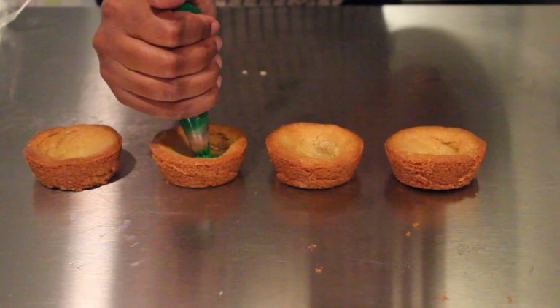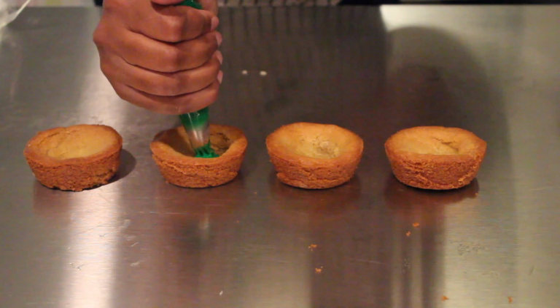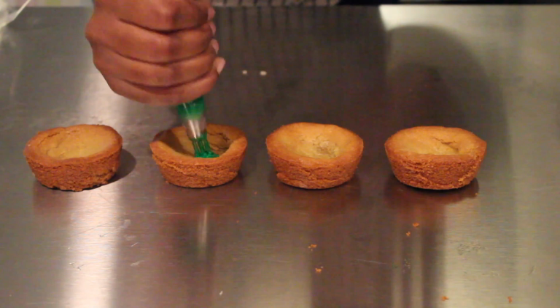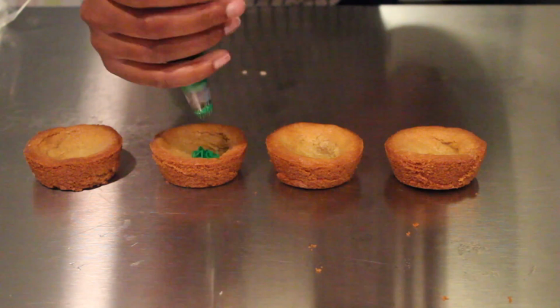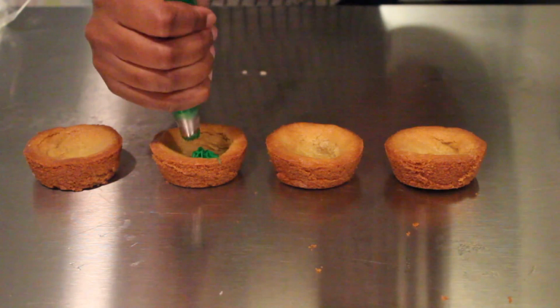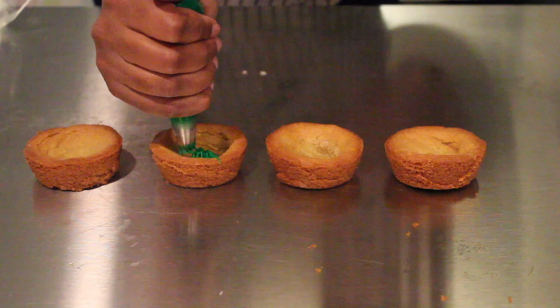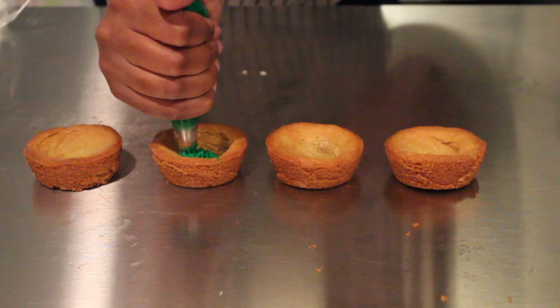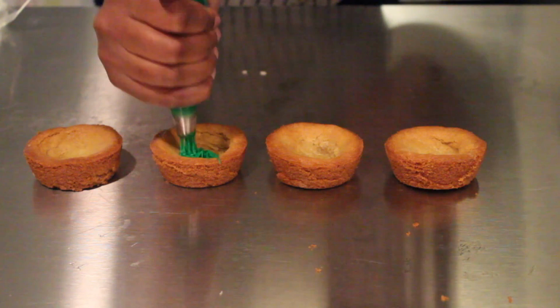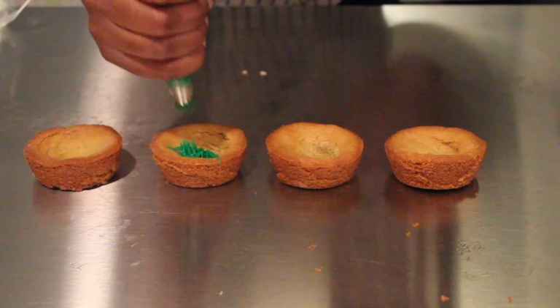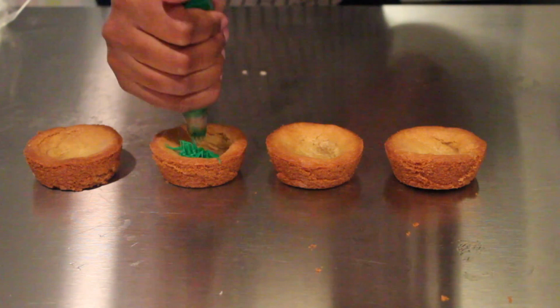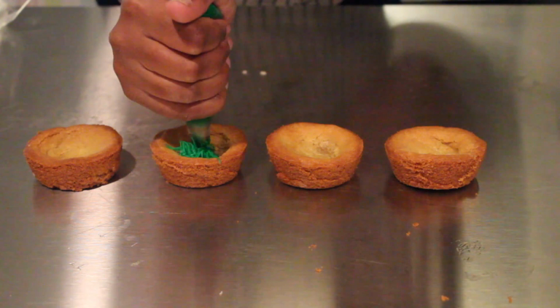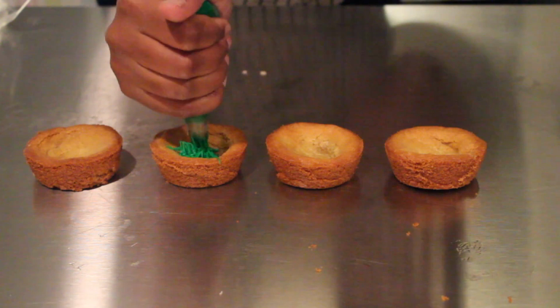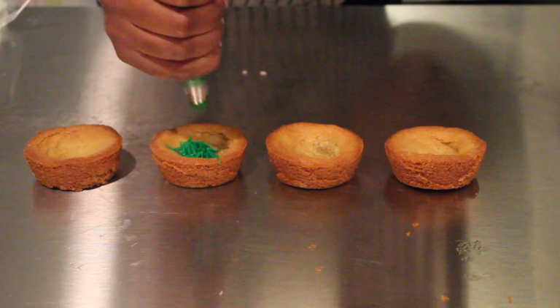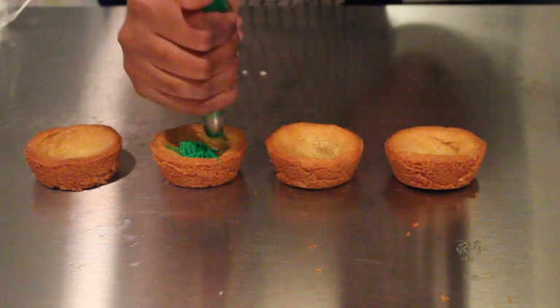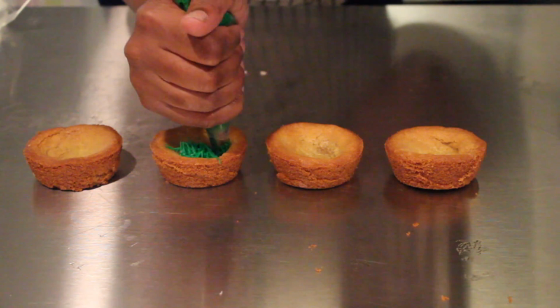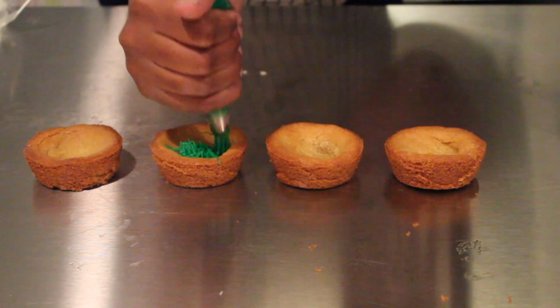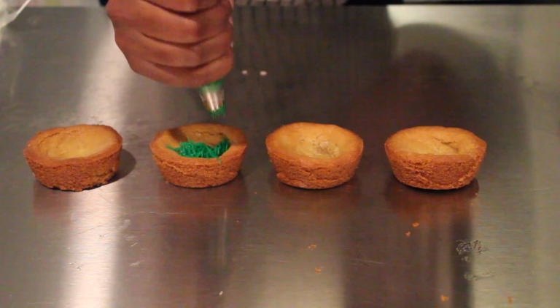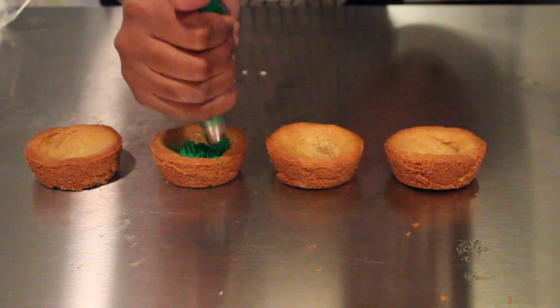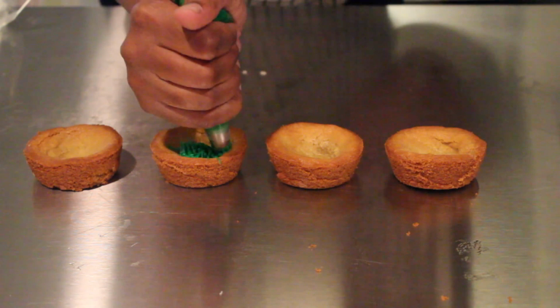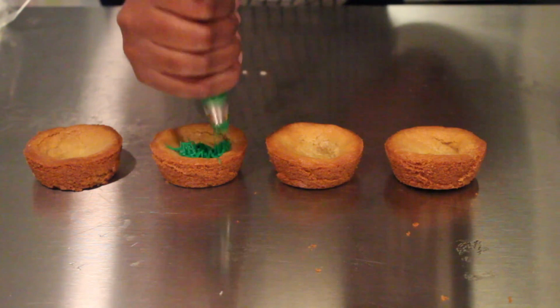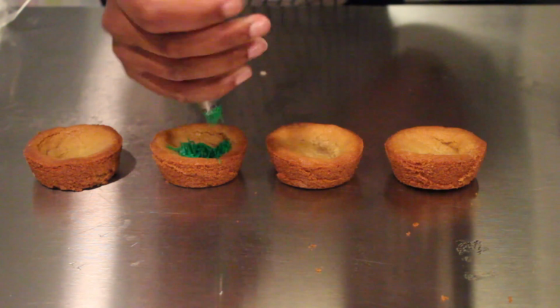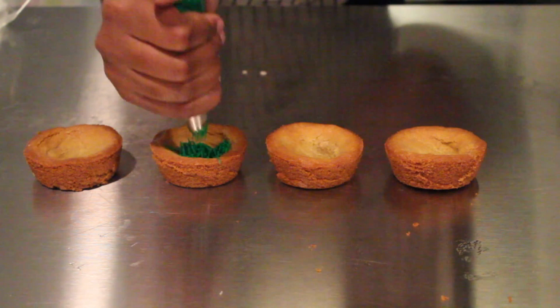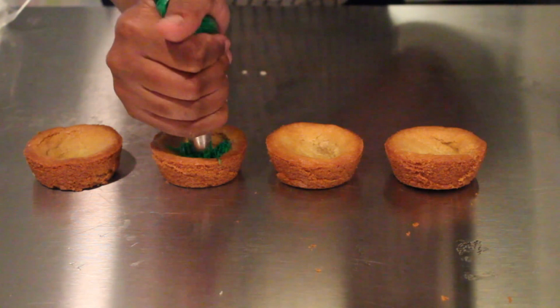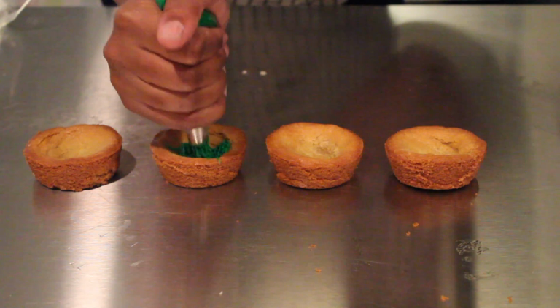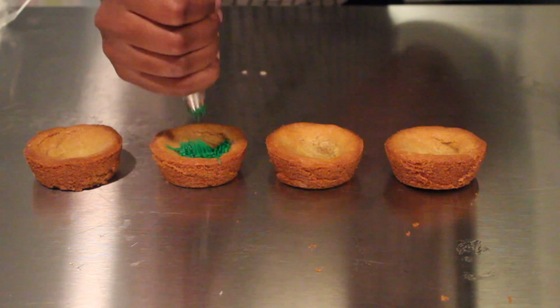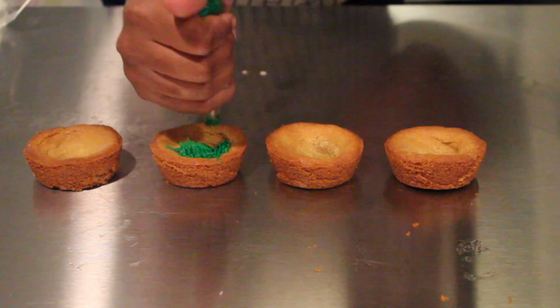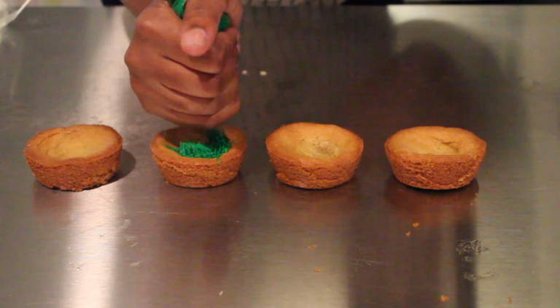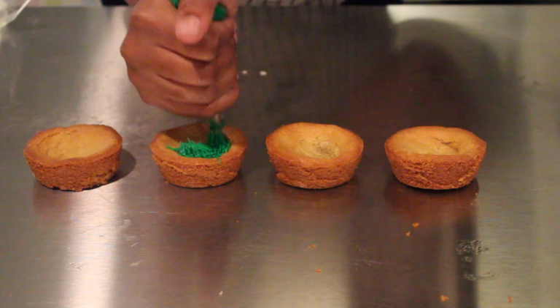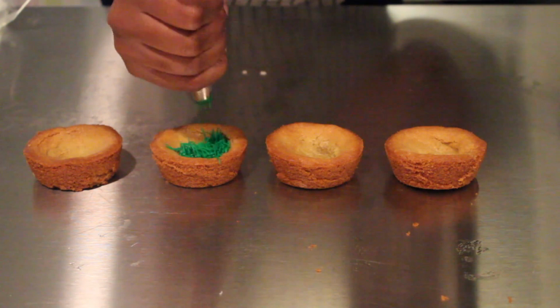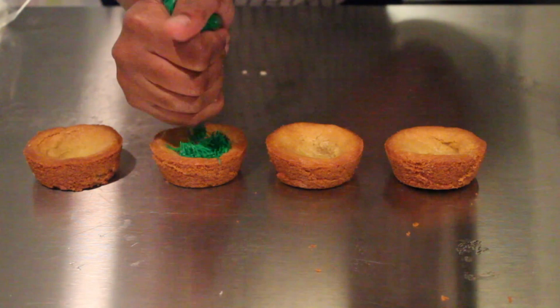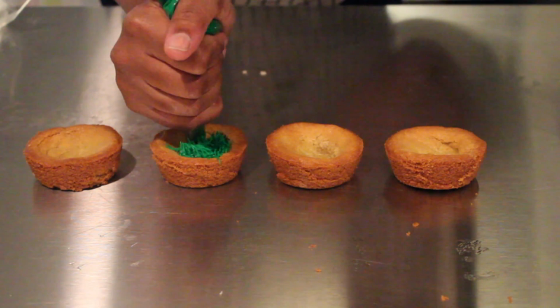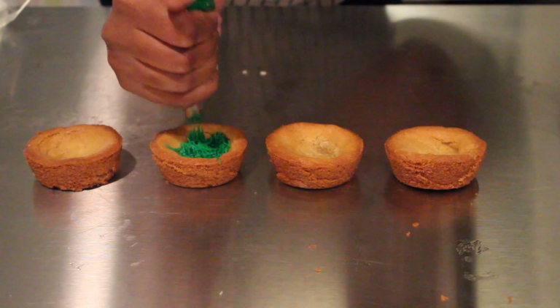Just like how we did the cupcakes, you're going to start at the bottom and squeeze really hard and then pull up to make your grass.